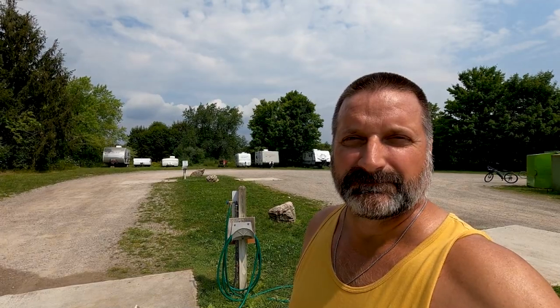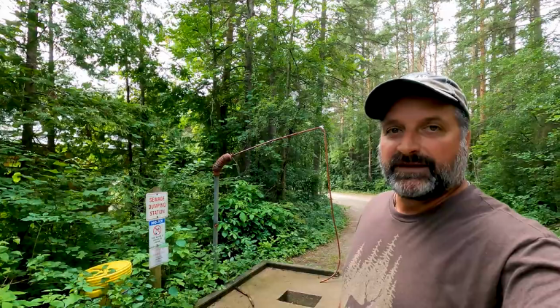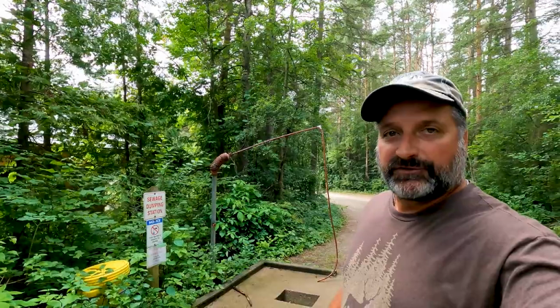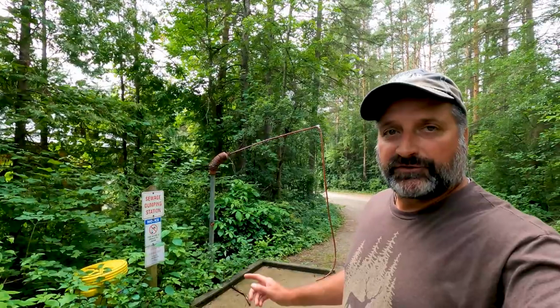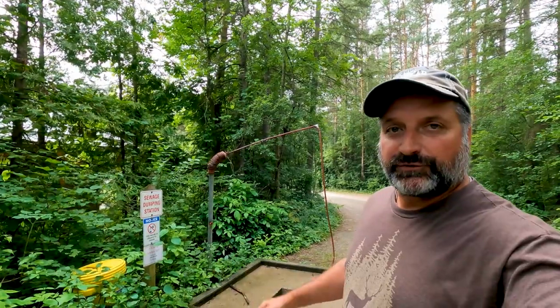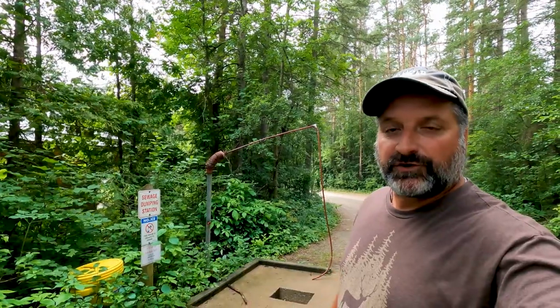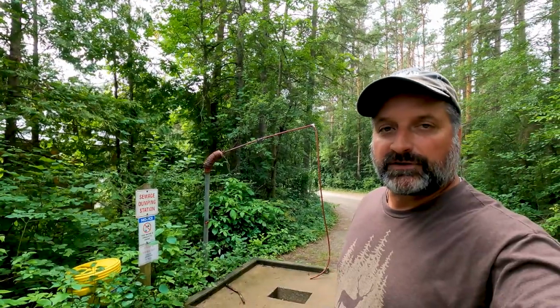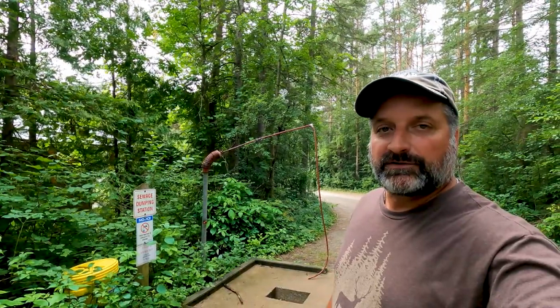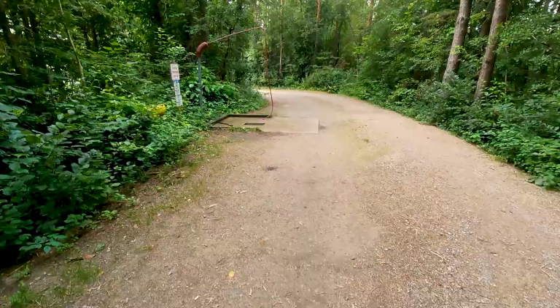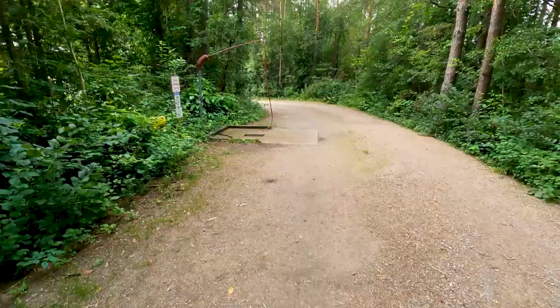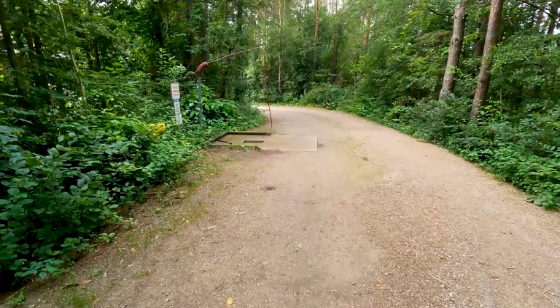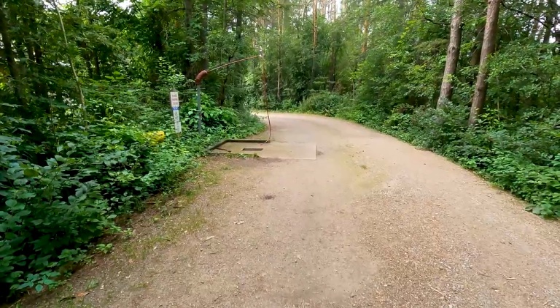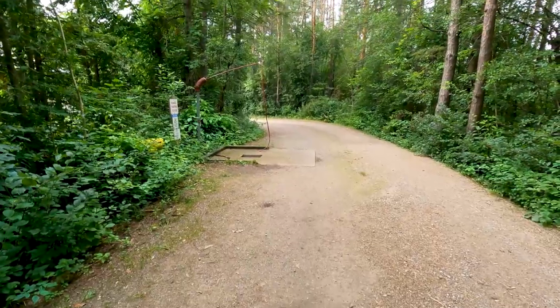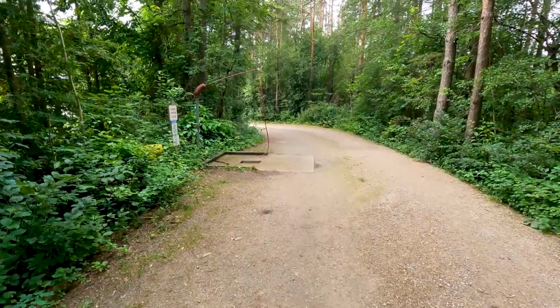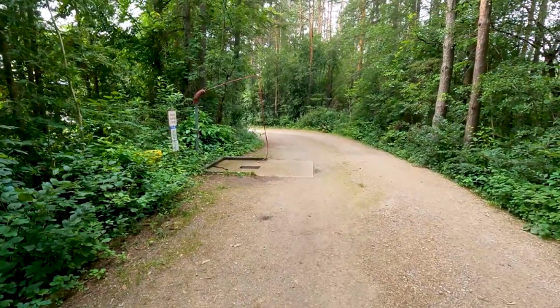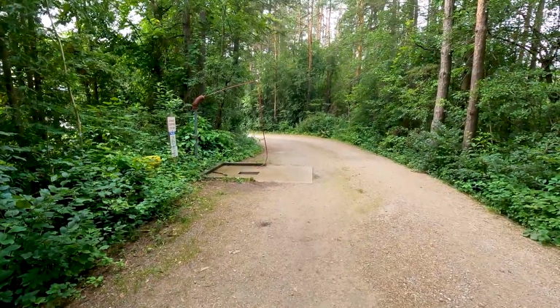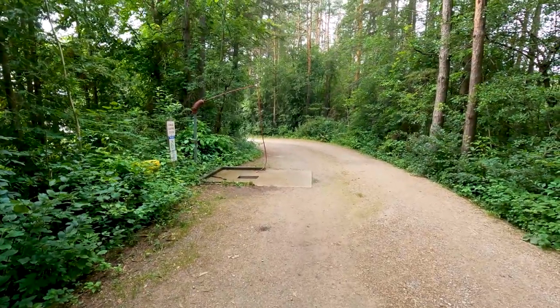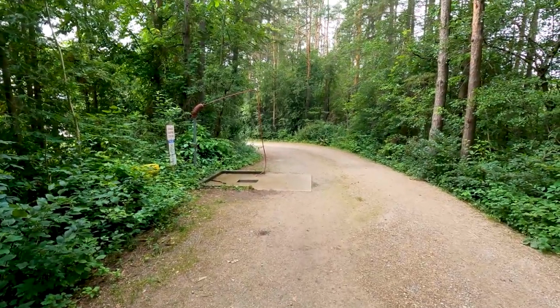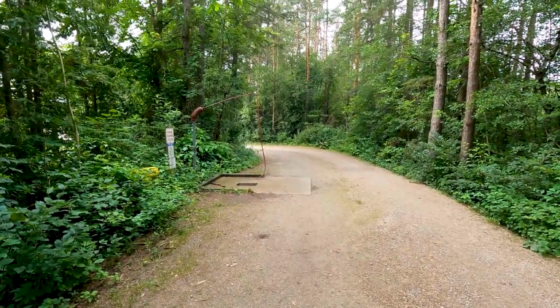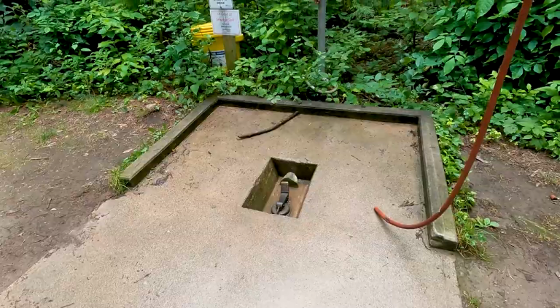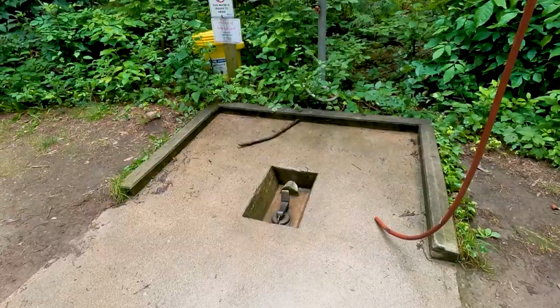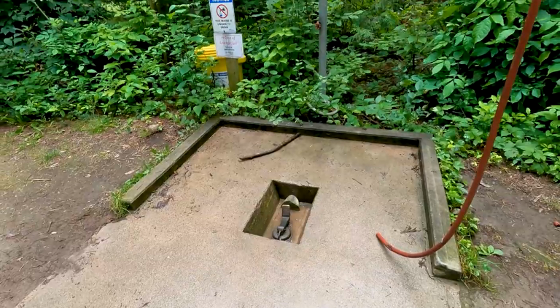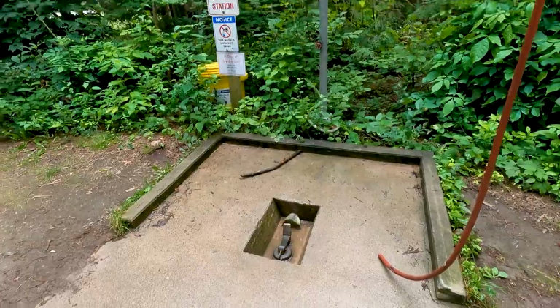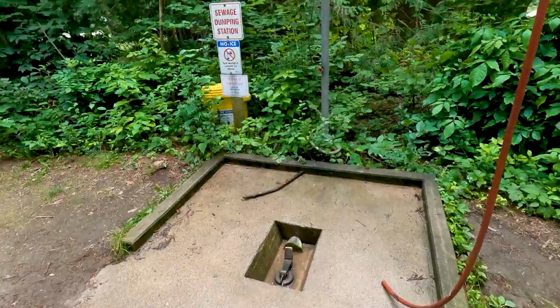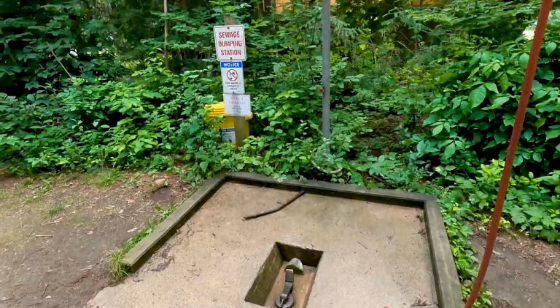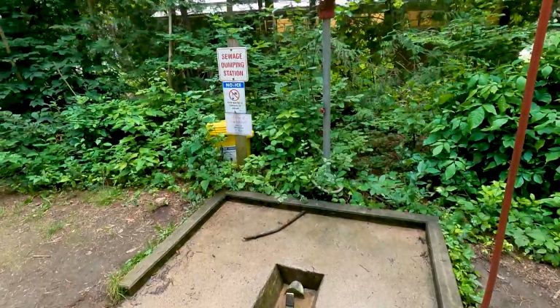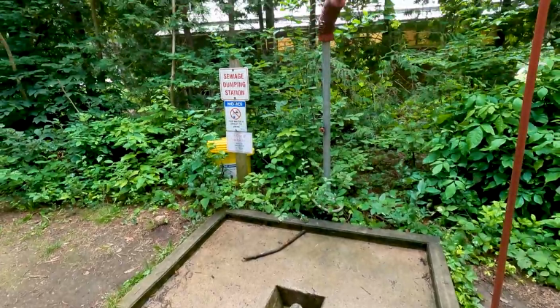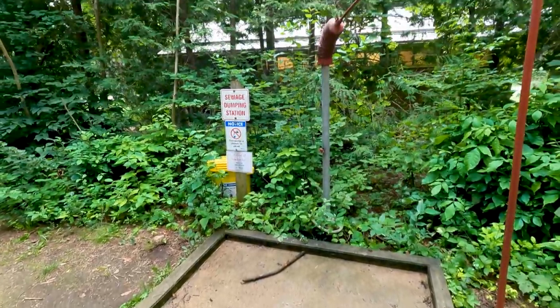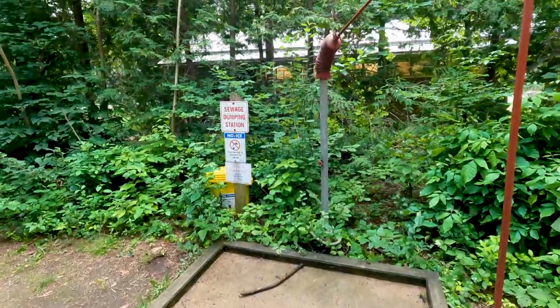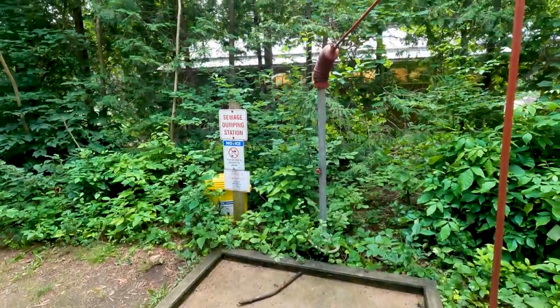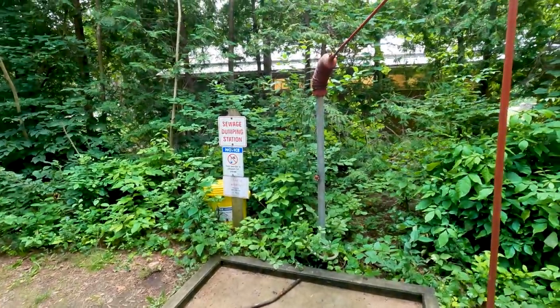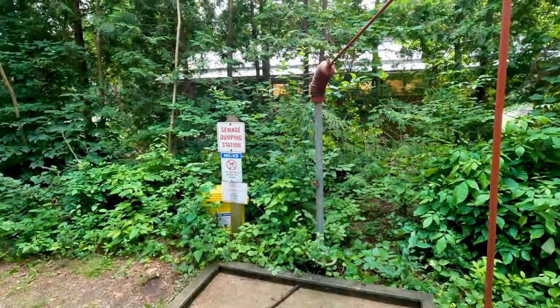This is the sewage dump station in the campground. It is just one spot, one hose, not threaded.